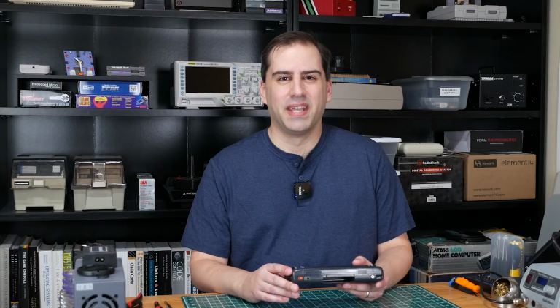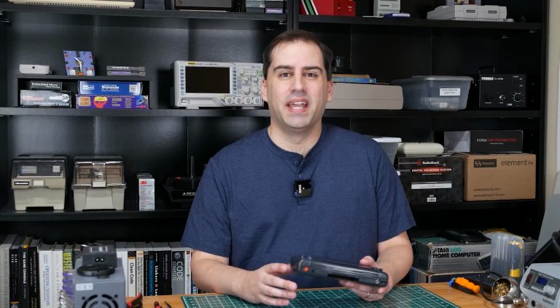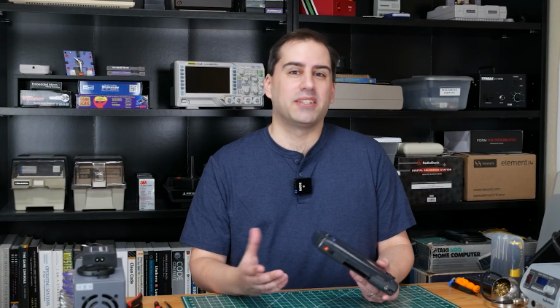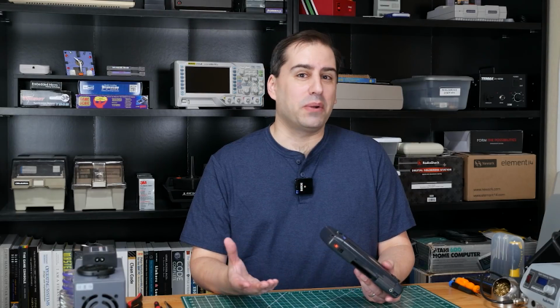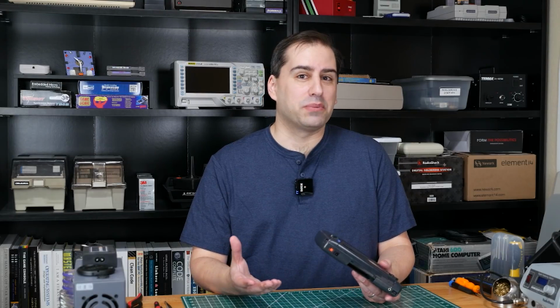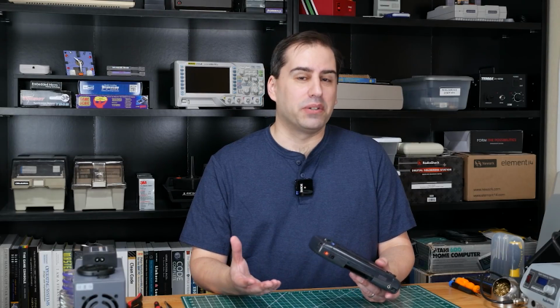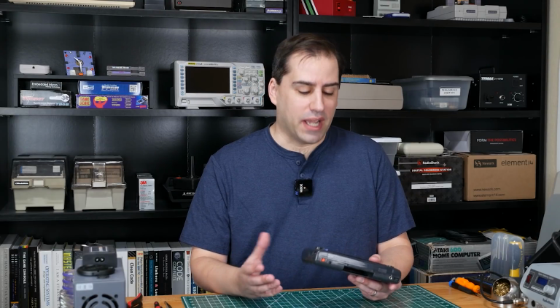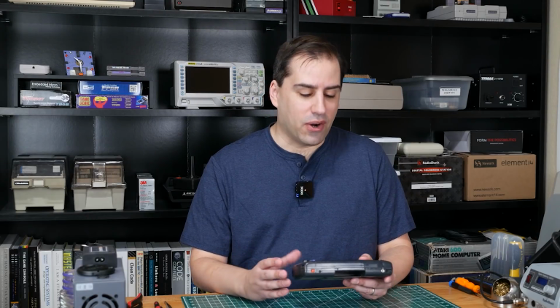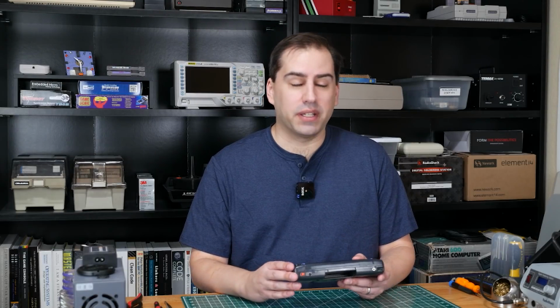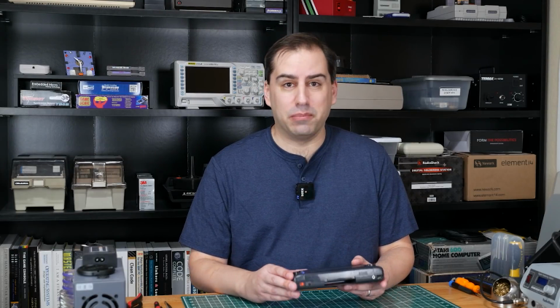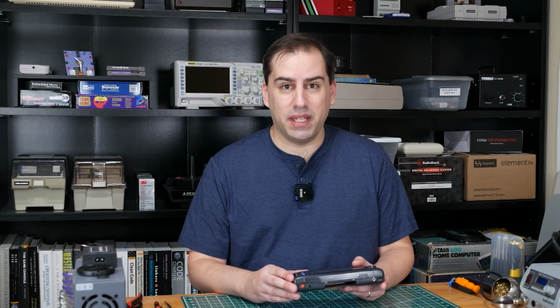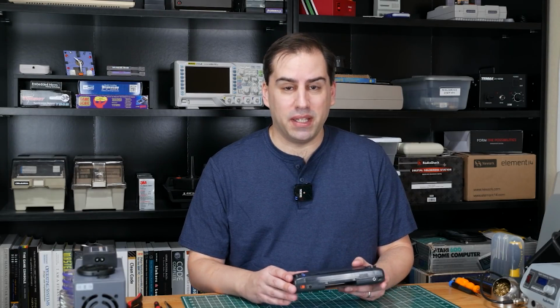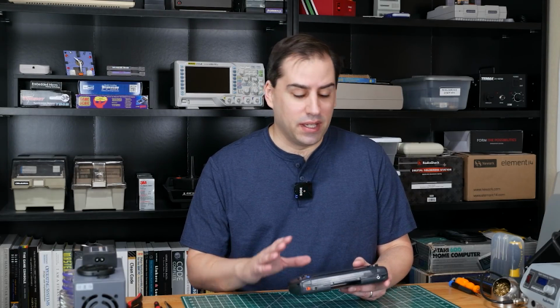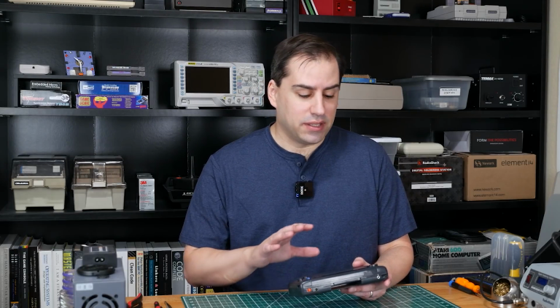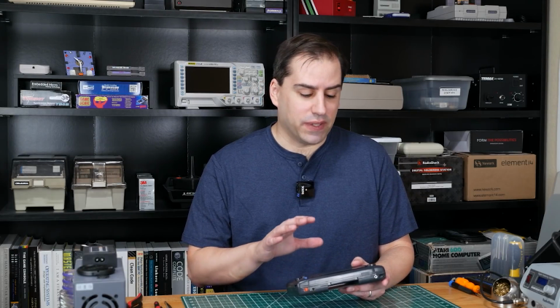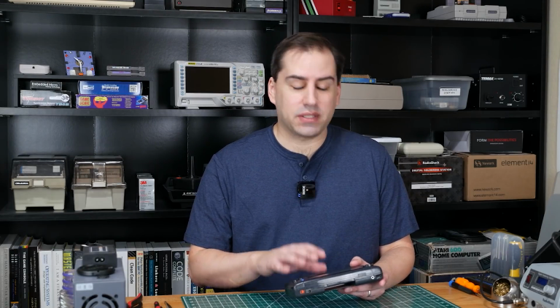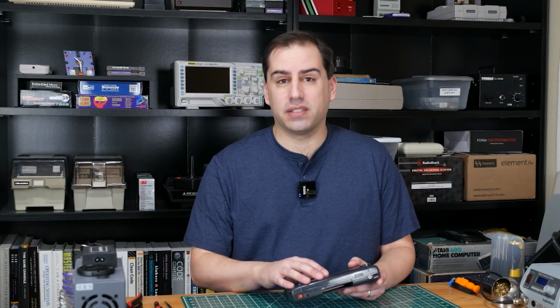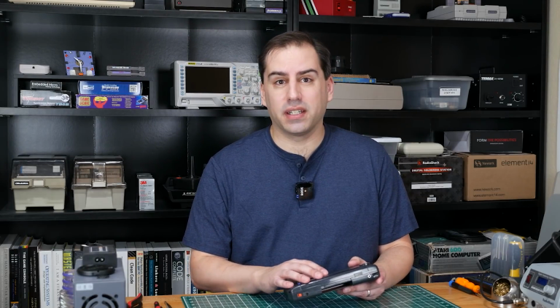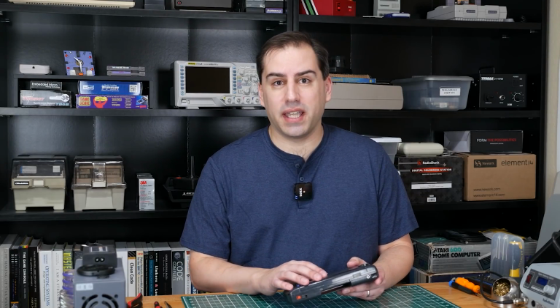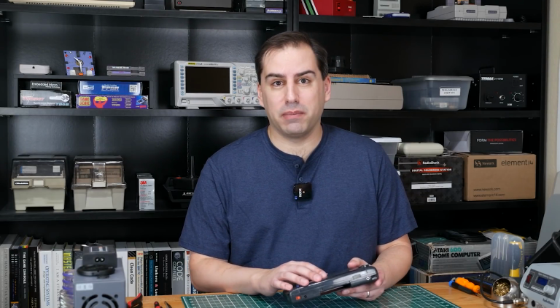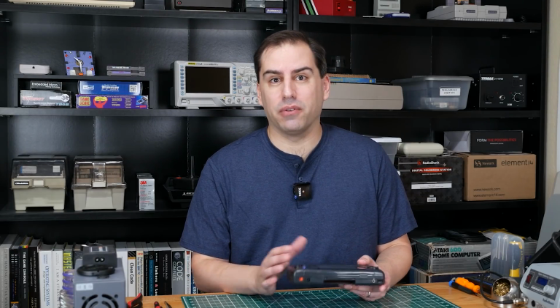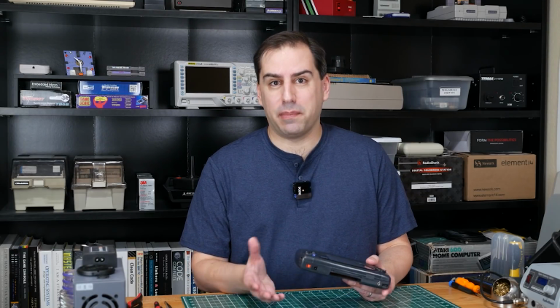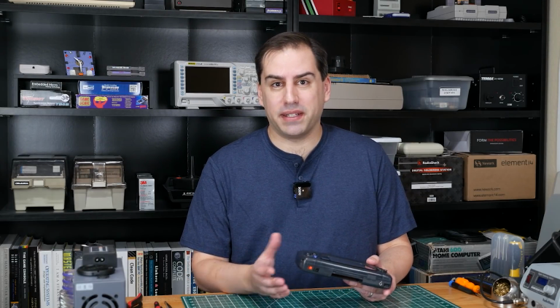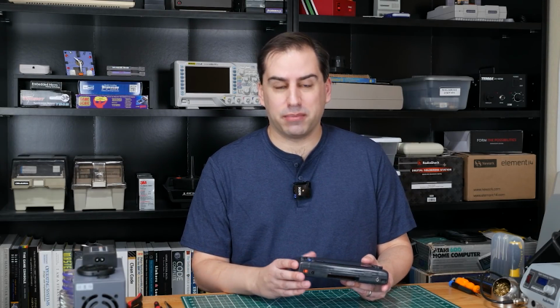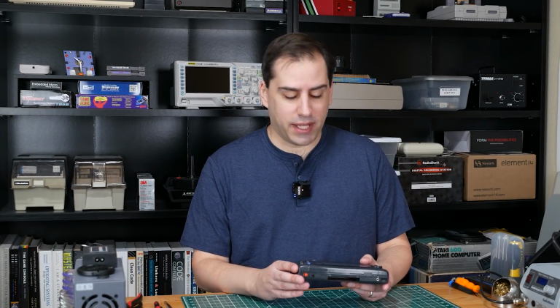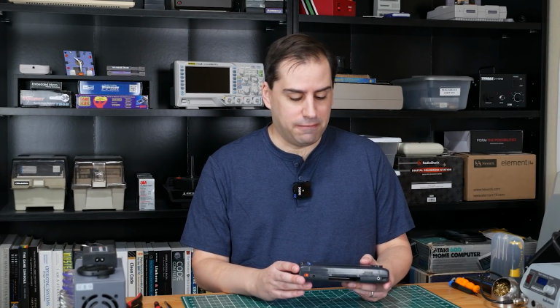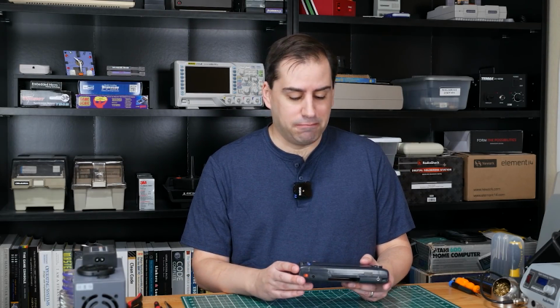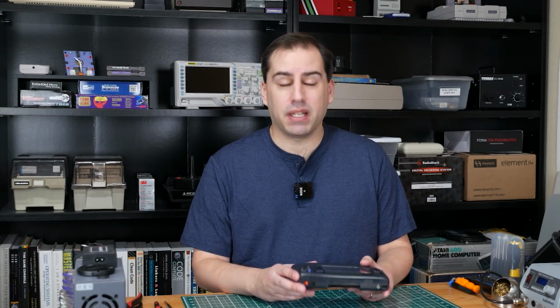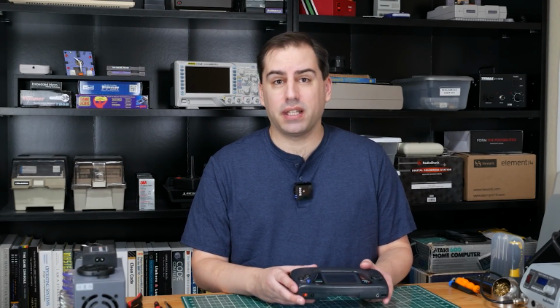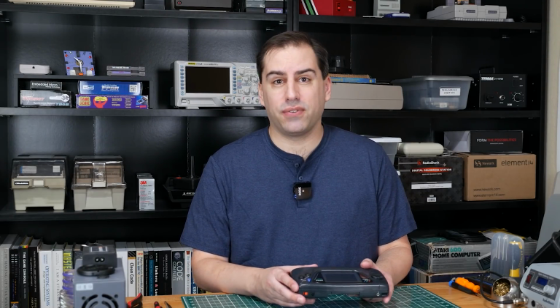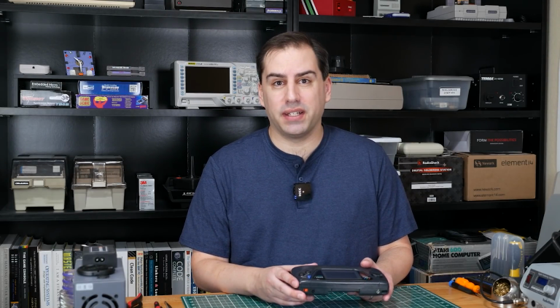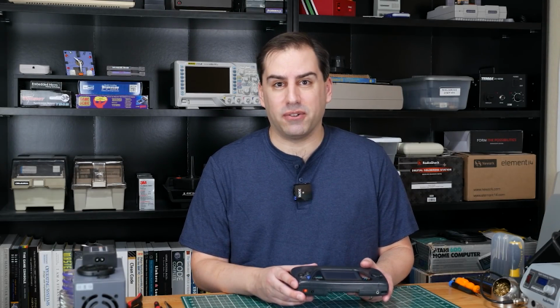So I was wondering, how hard can it be to fix a Sega Game Gear with a bad display? Let's find out.